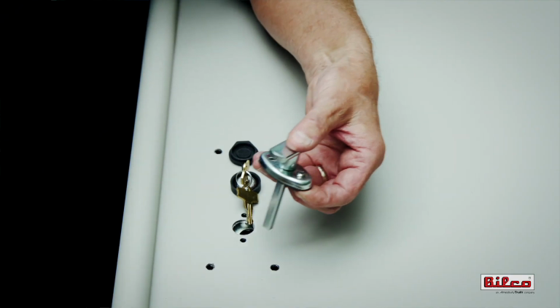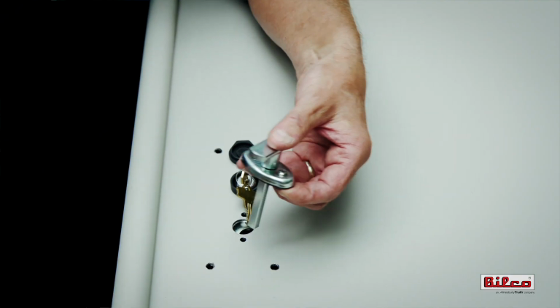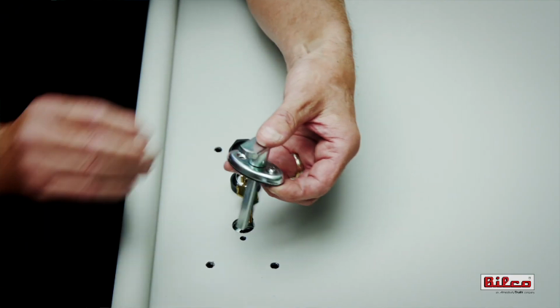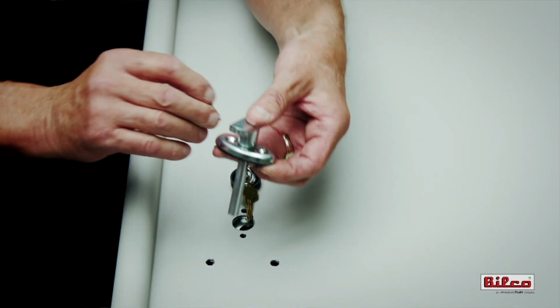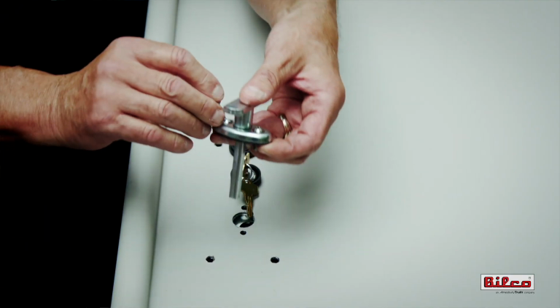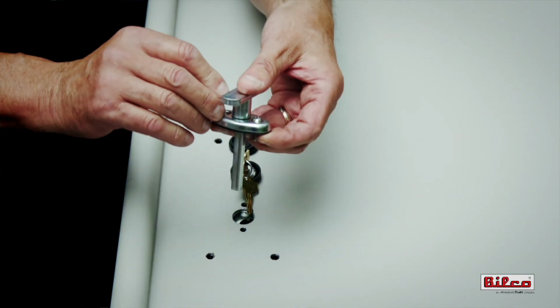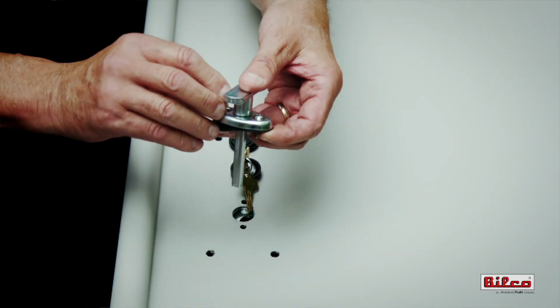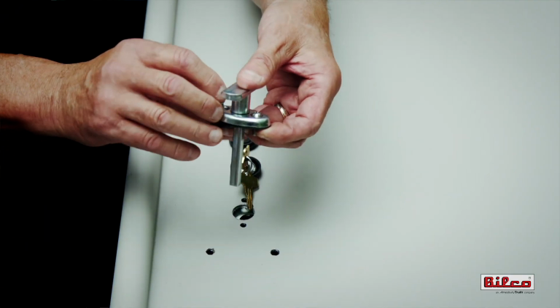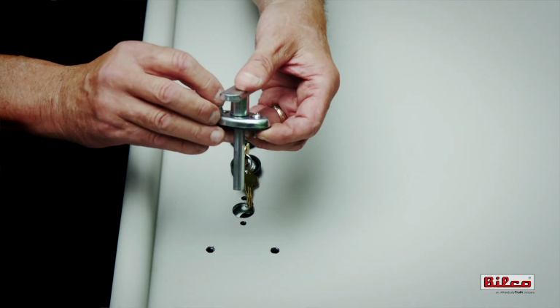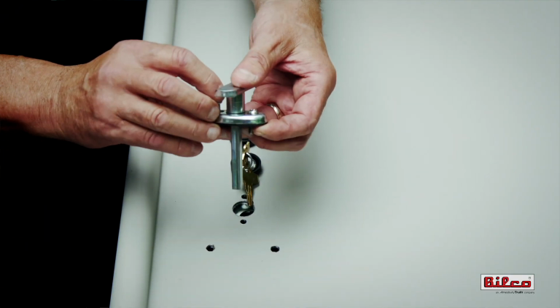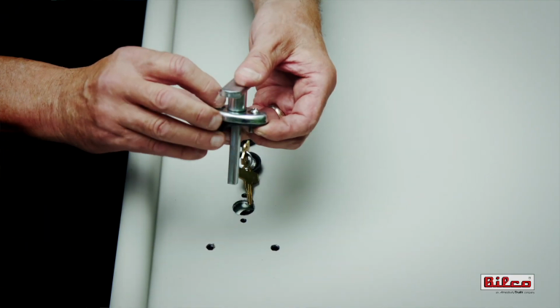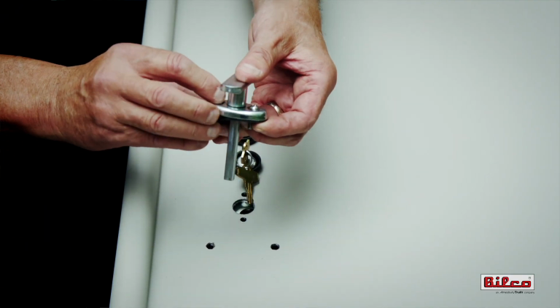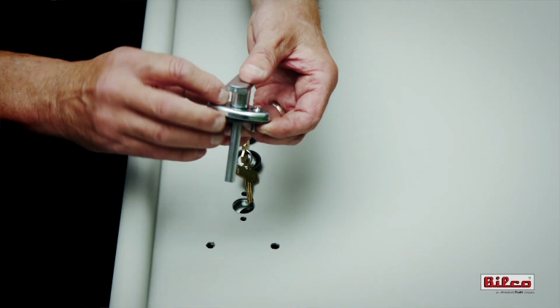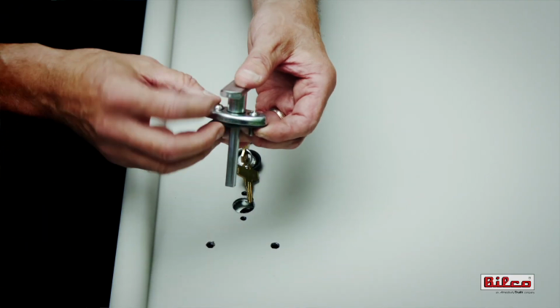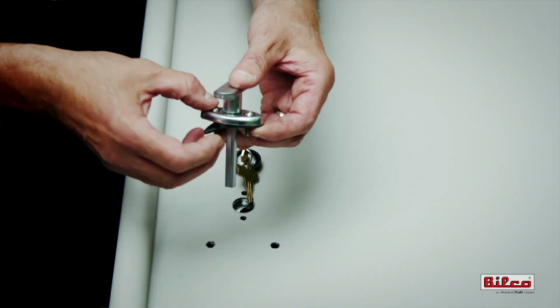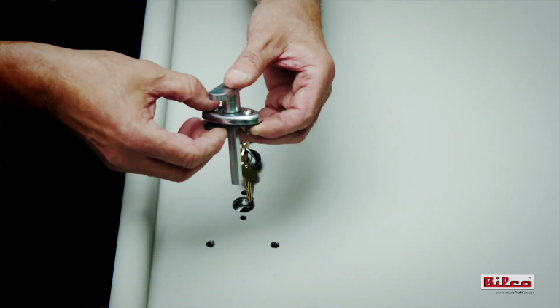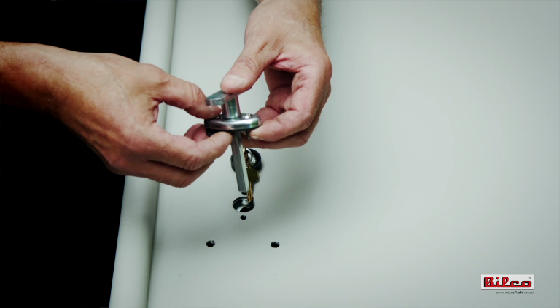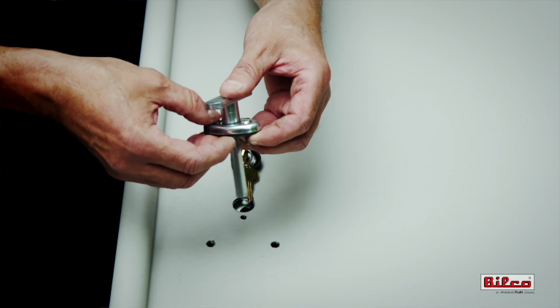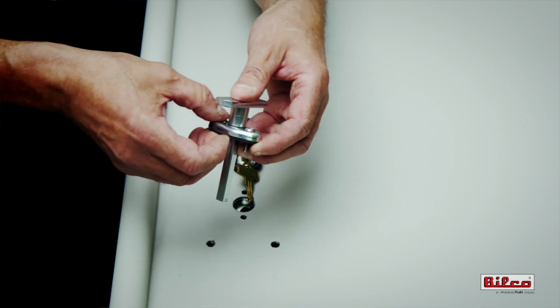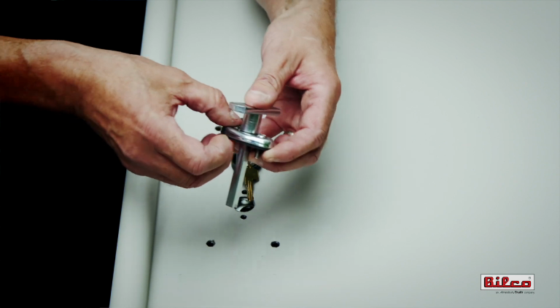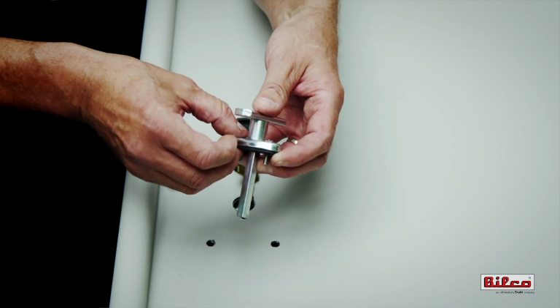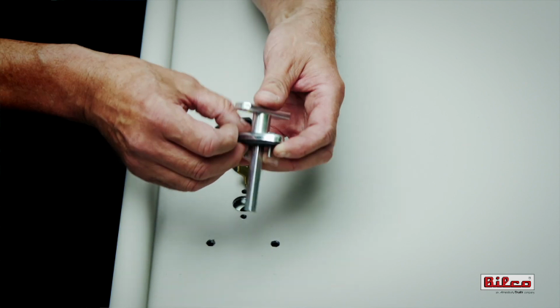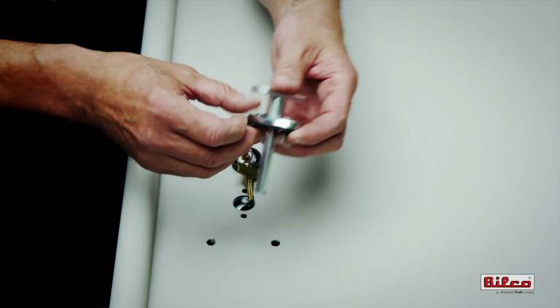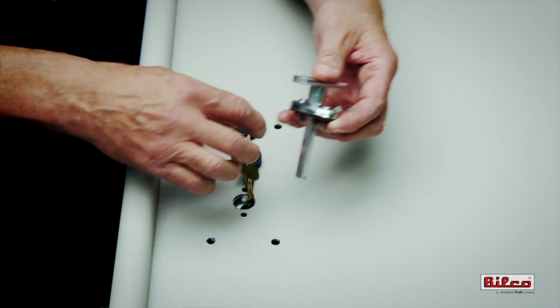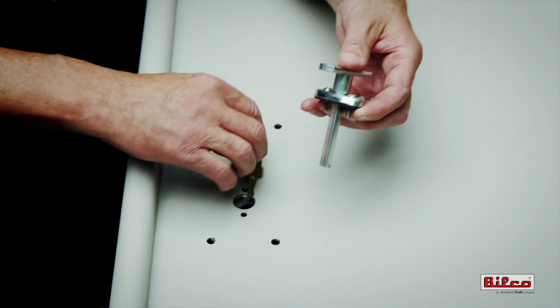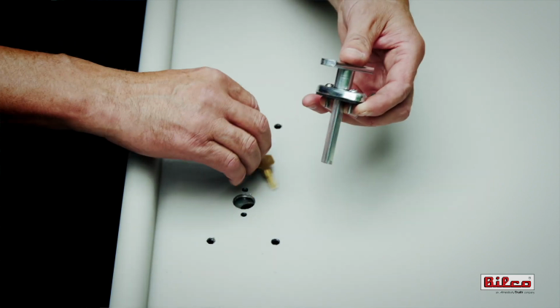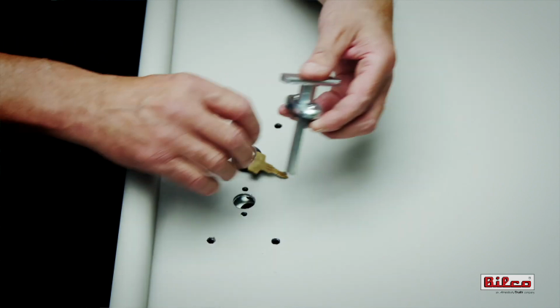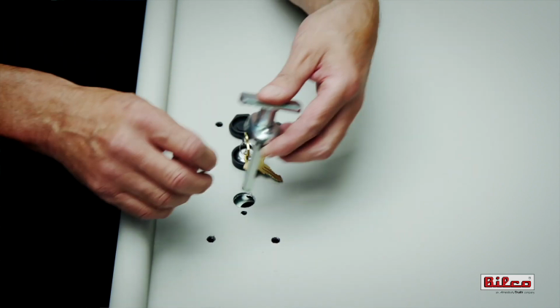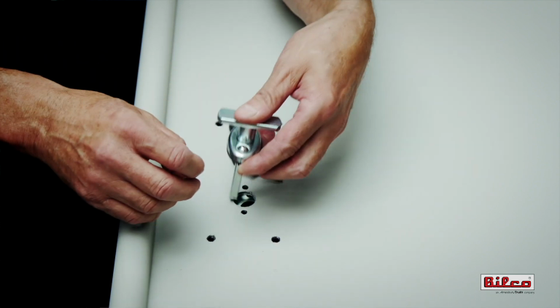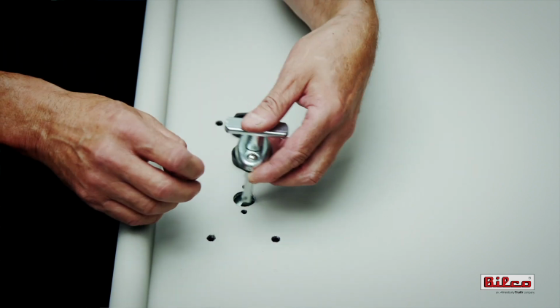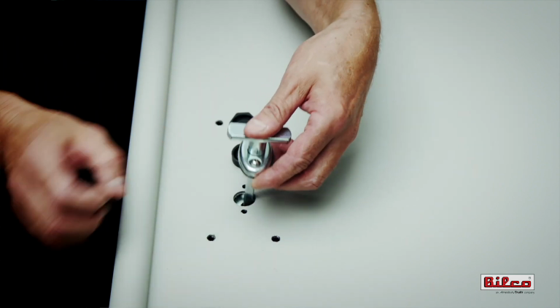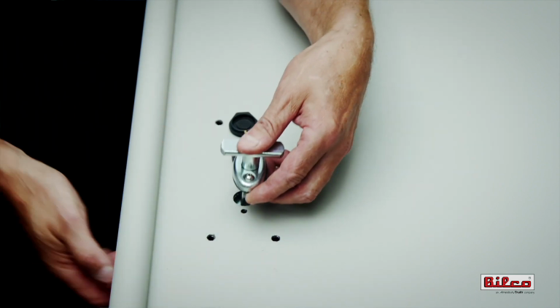With the cylinder in place, secure the handle assembly with the round head machine screws provided.